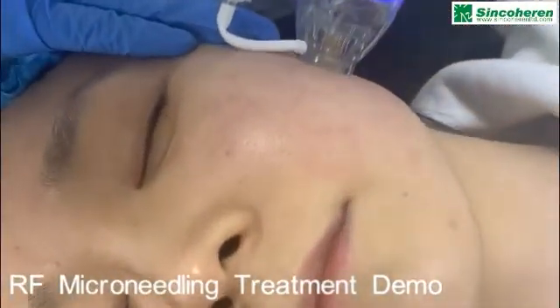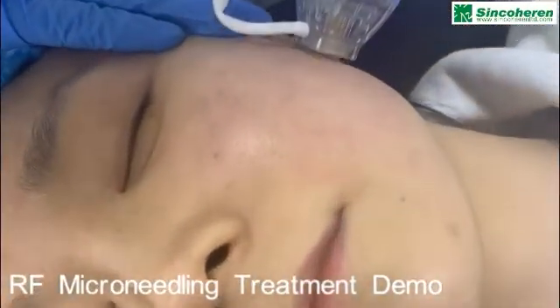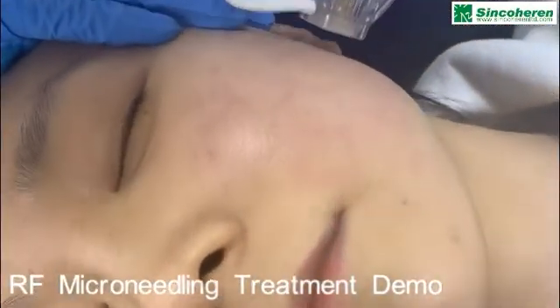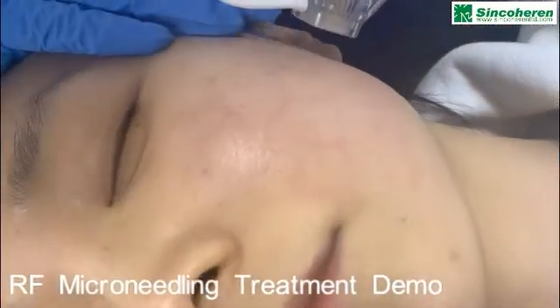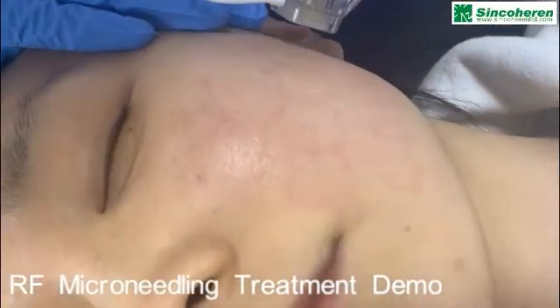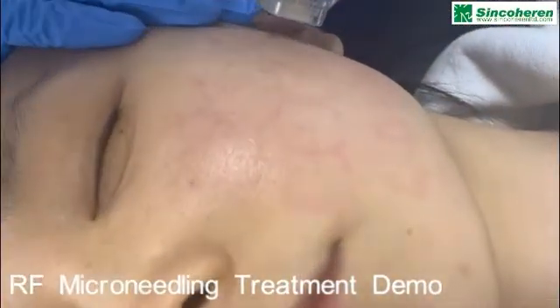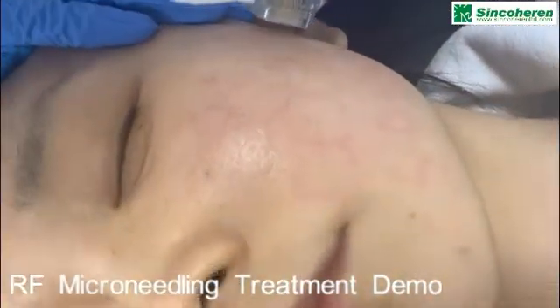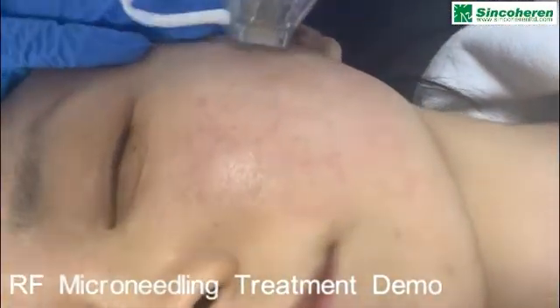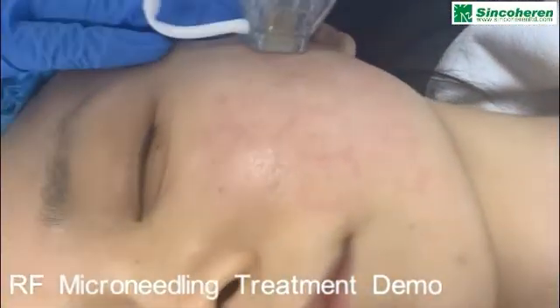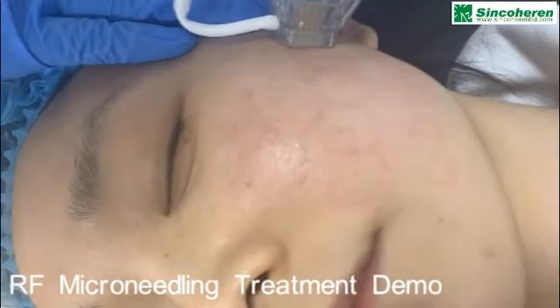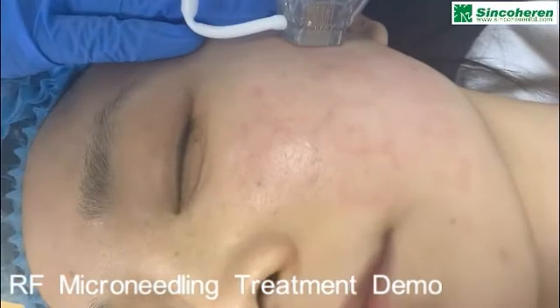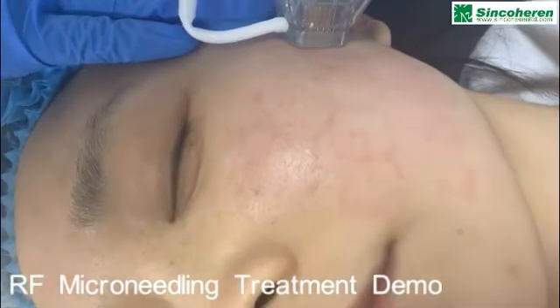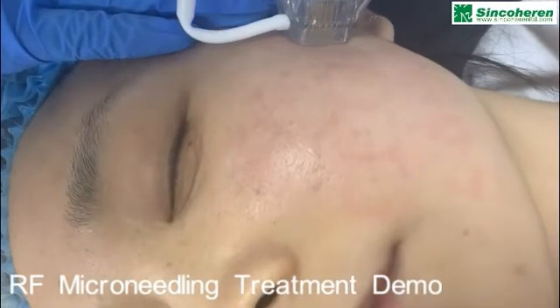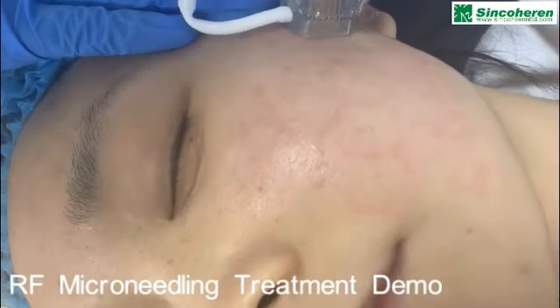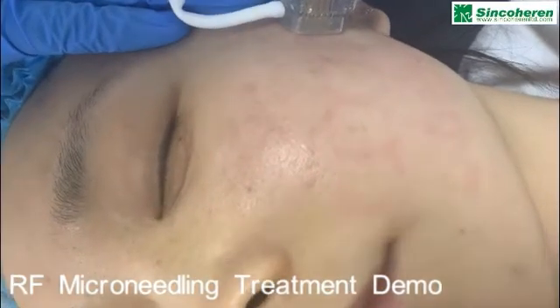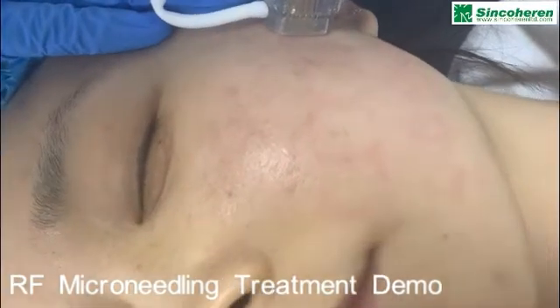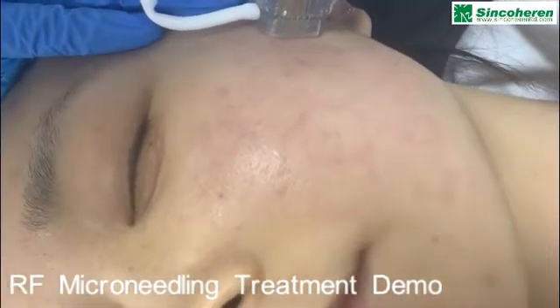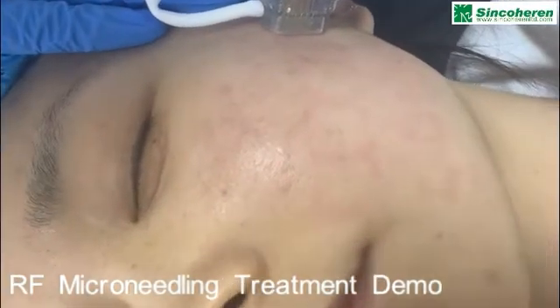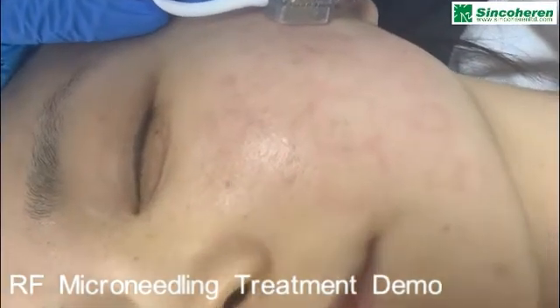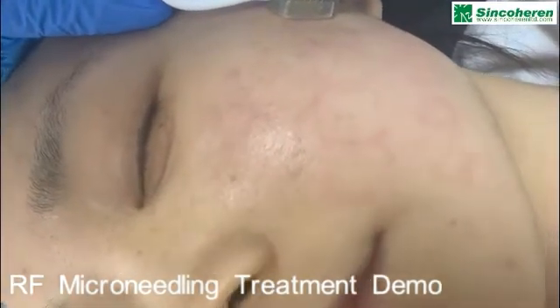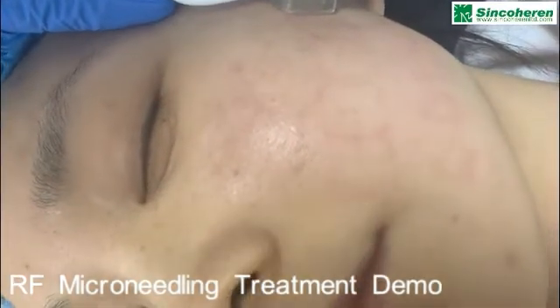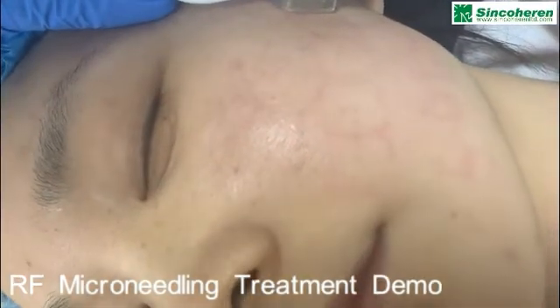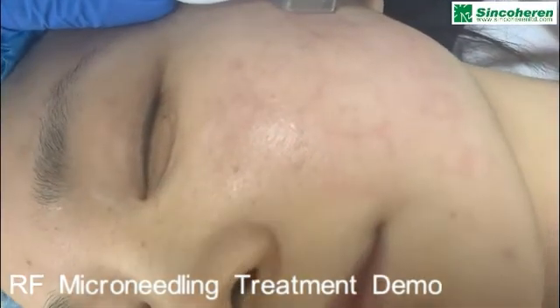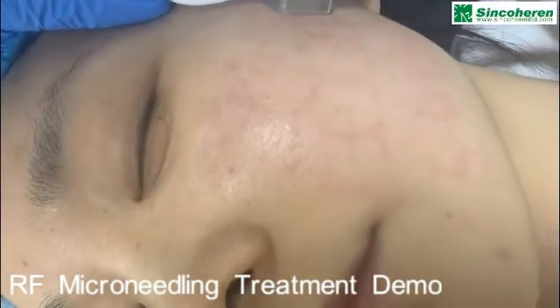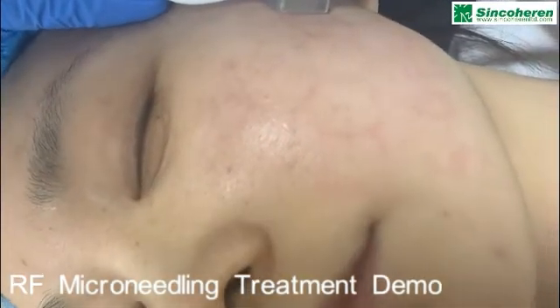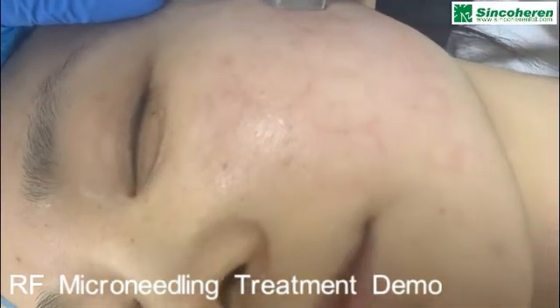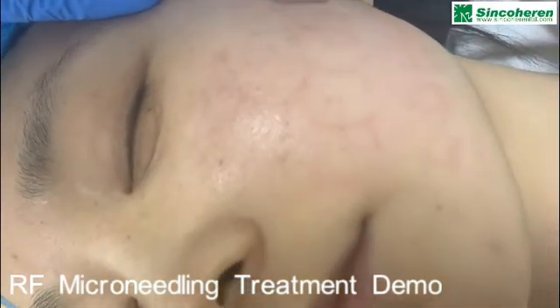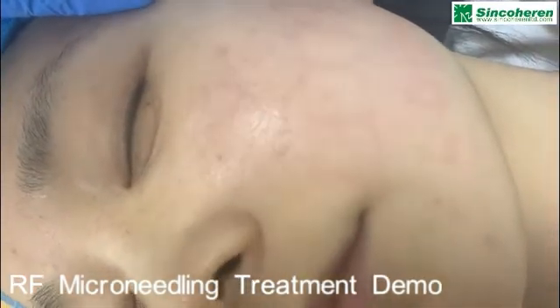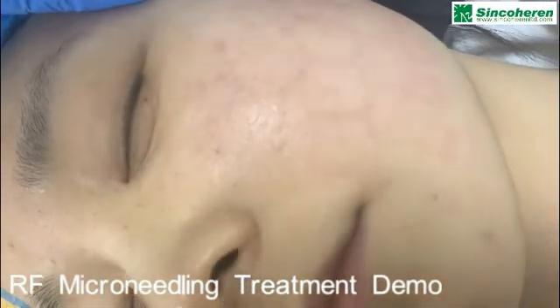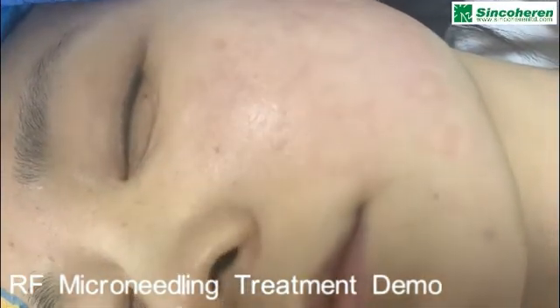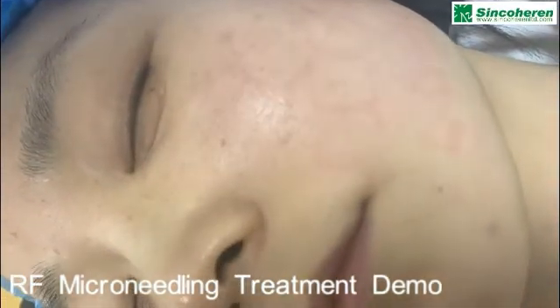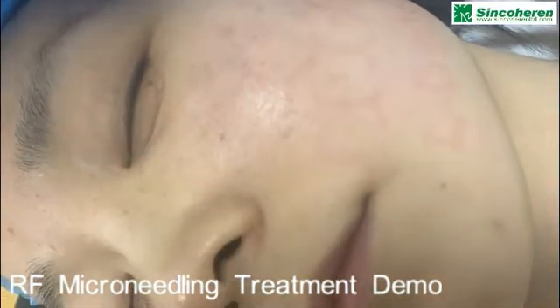You can see when the cartridge touches the treatment area, the vacuum will lift the skin upward.